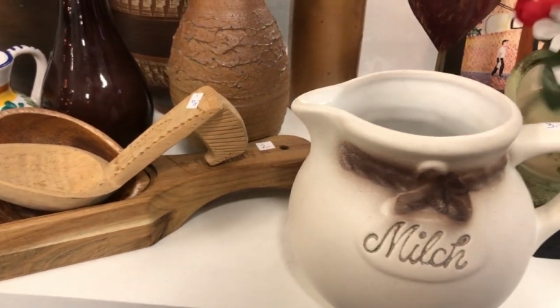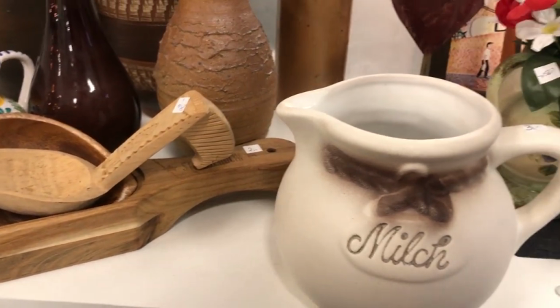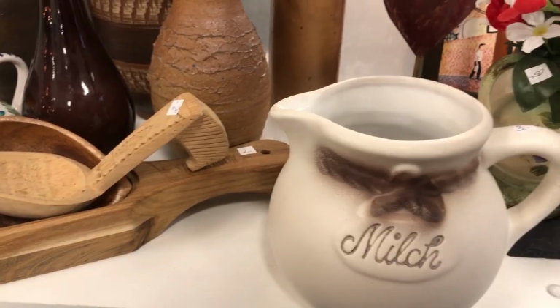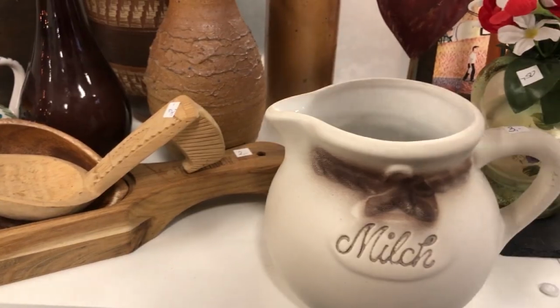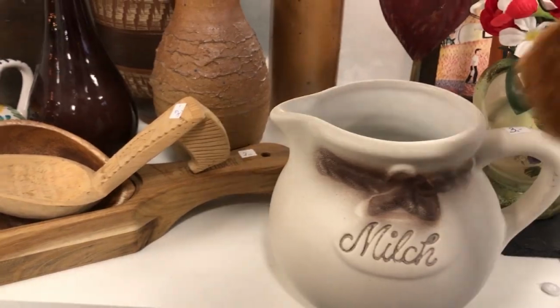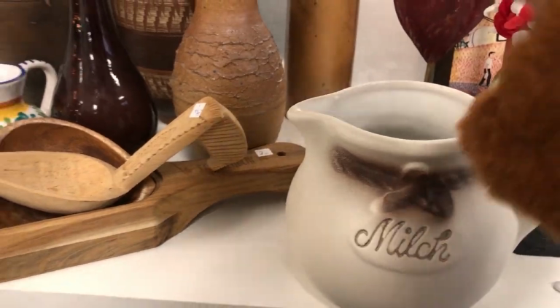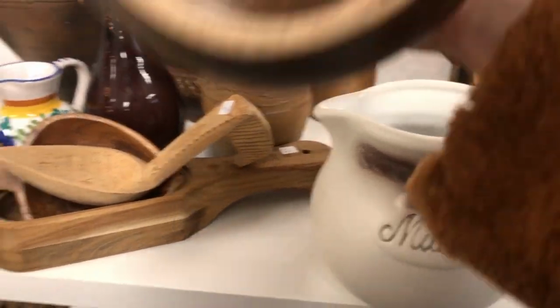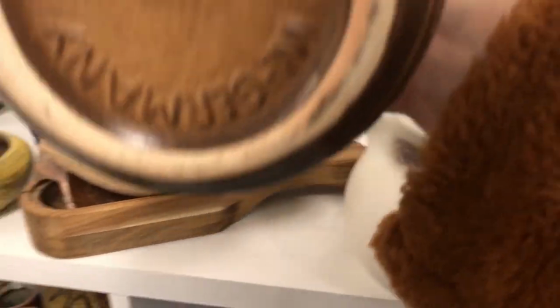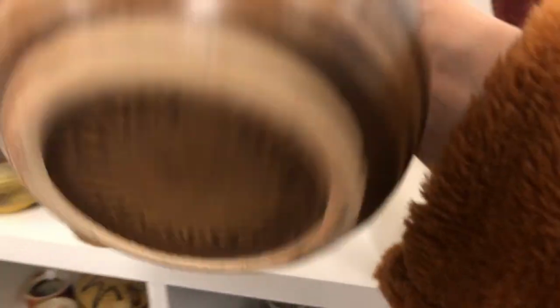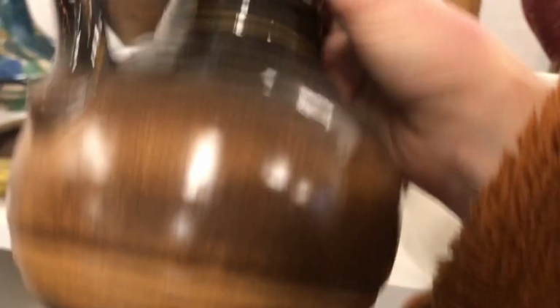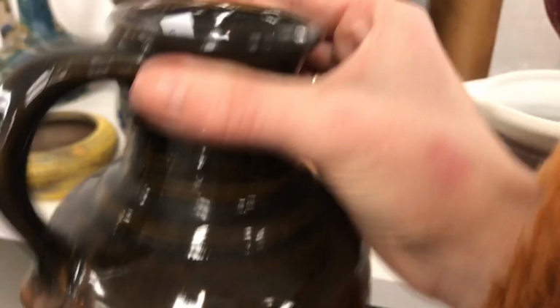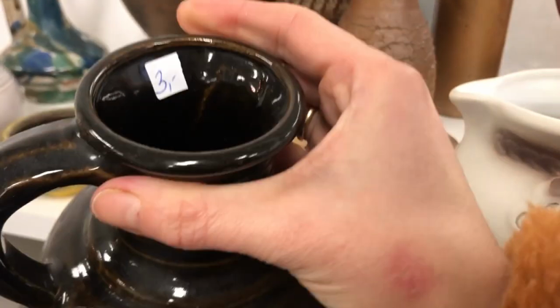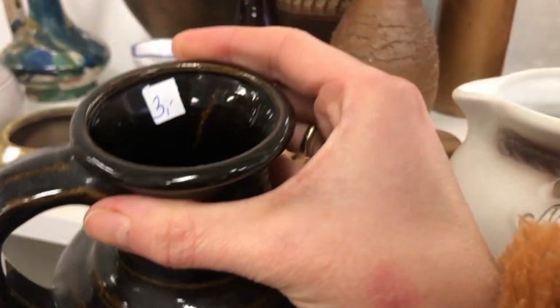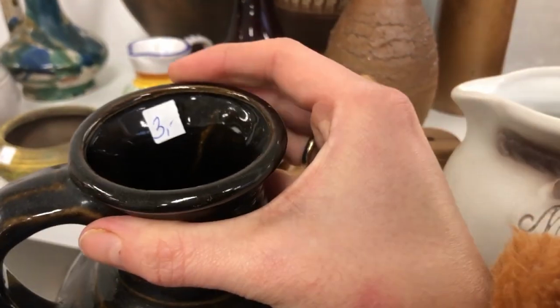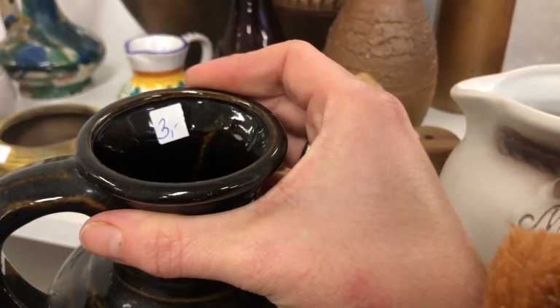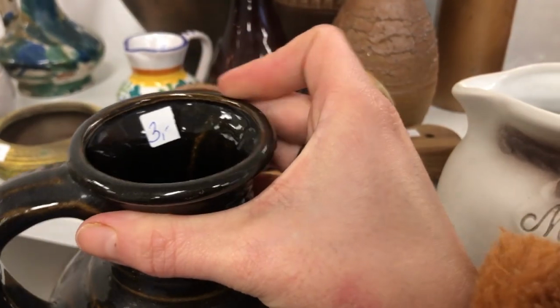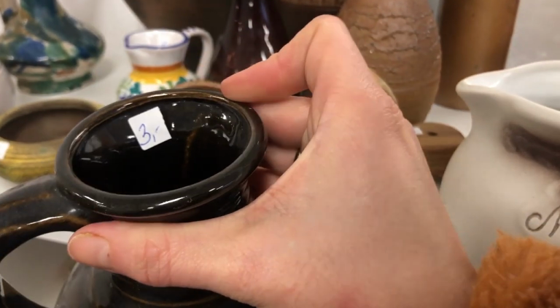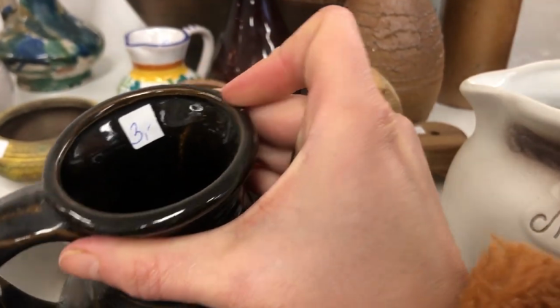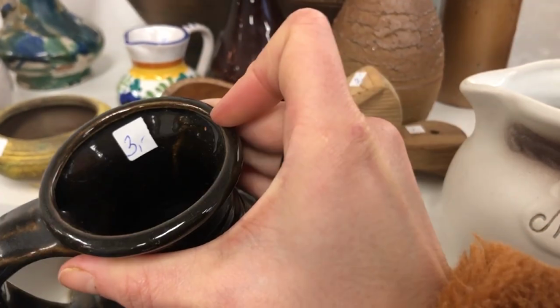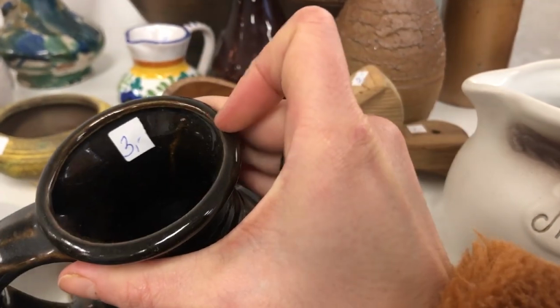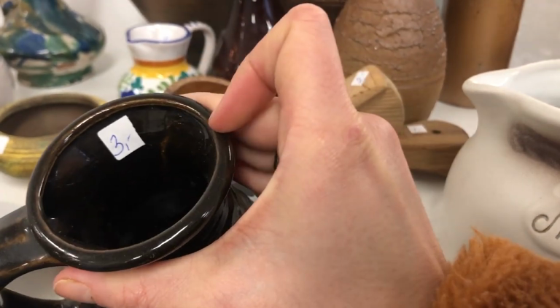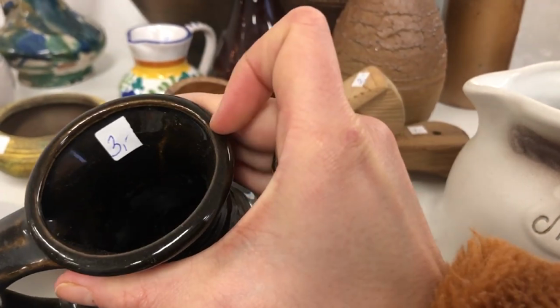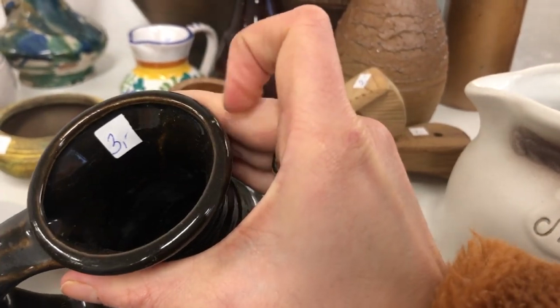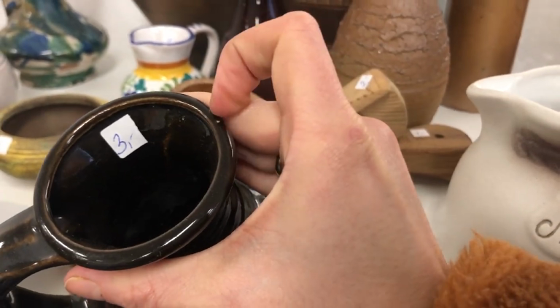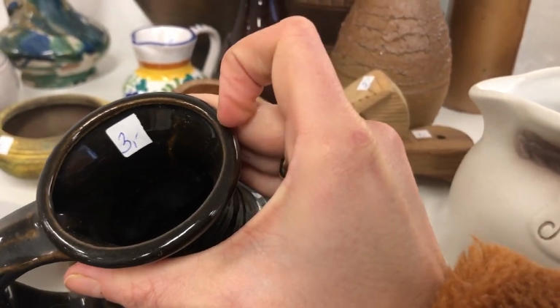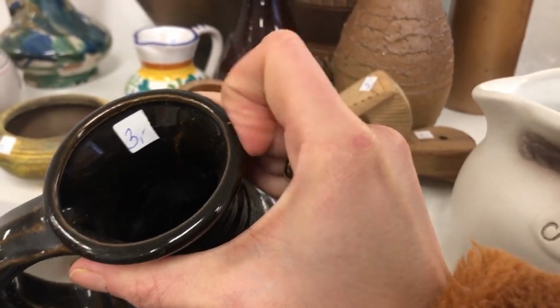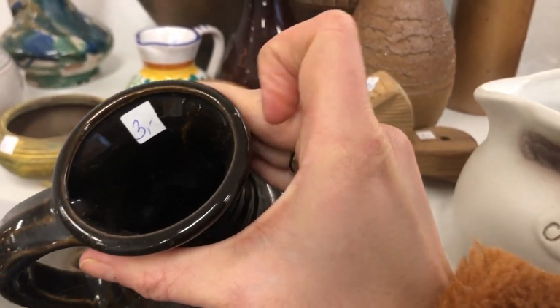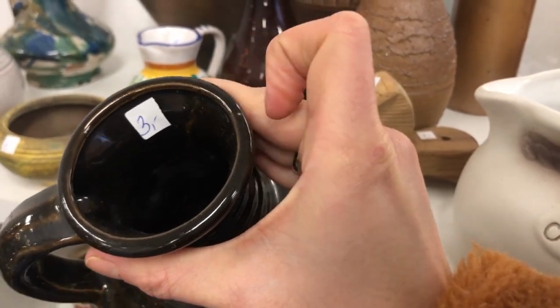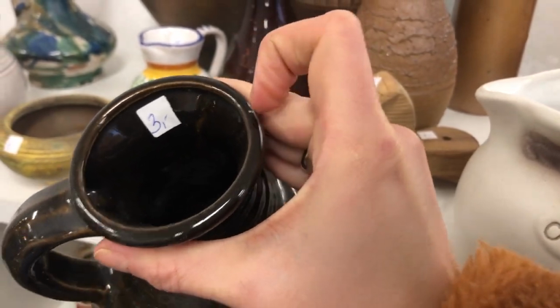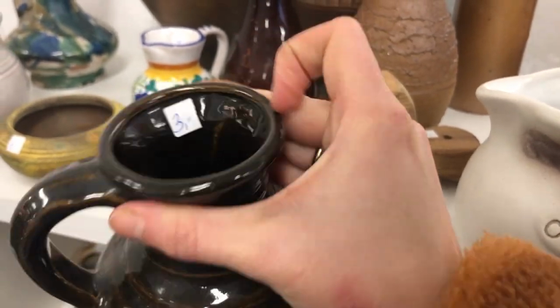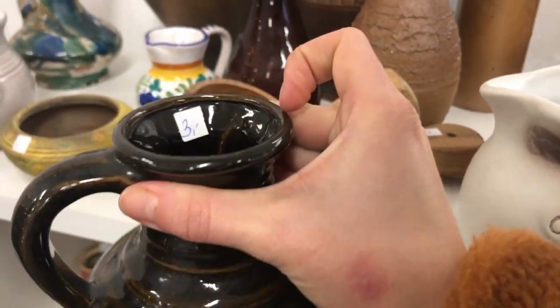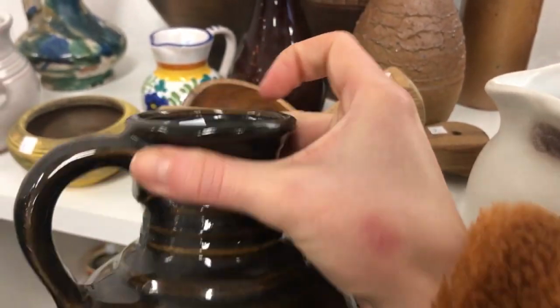This vase I wasn't surprised to find is by Buy — I have actually bought and sold the same shape before.